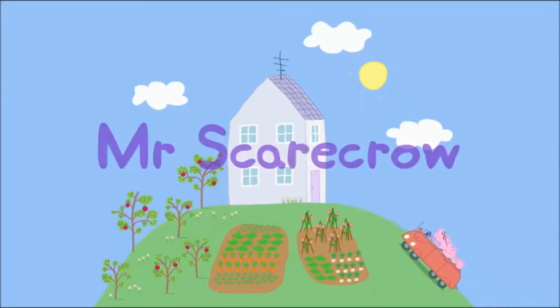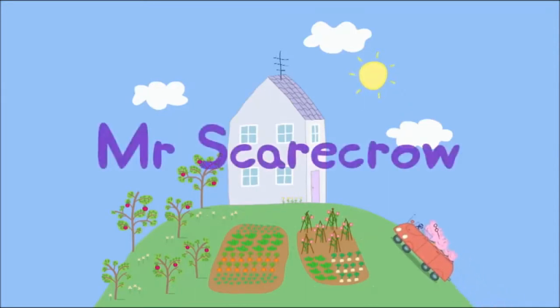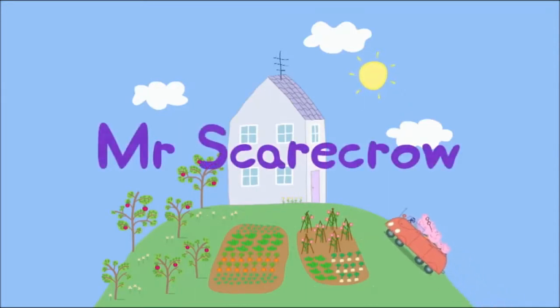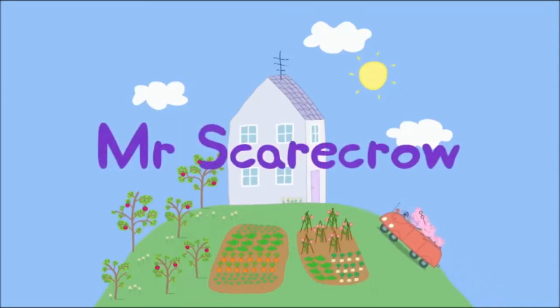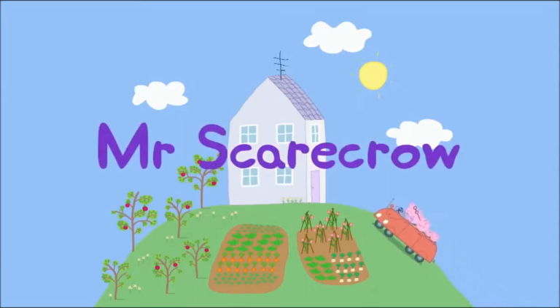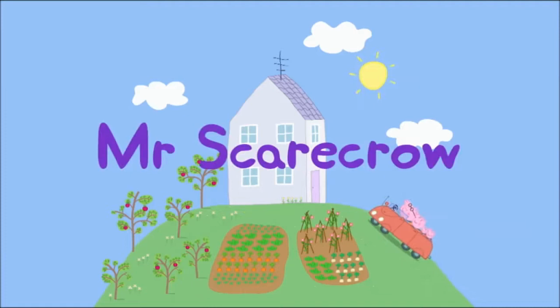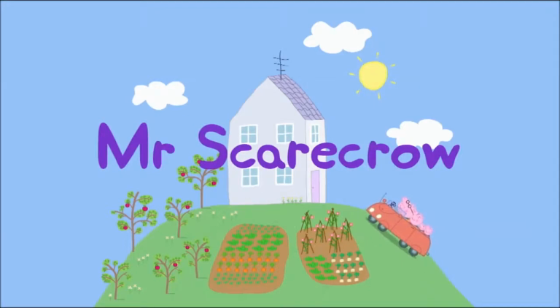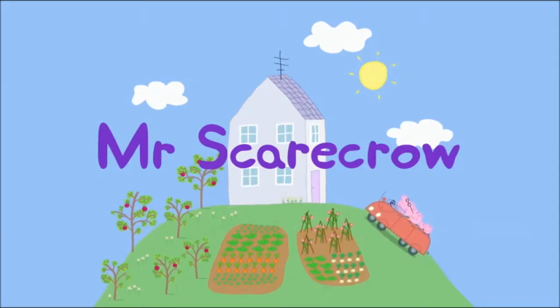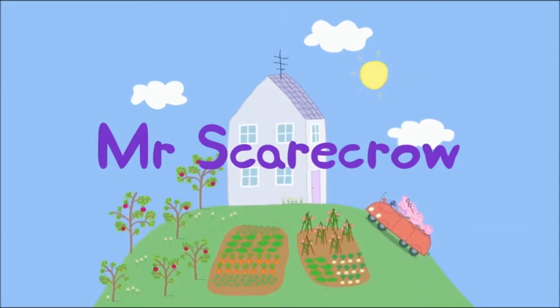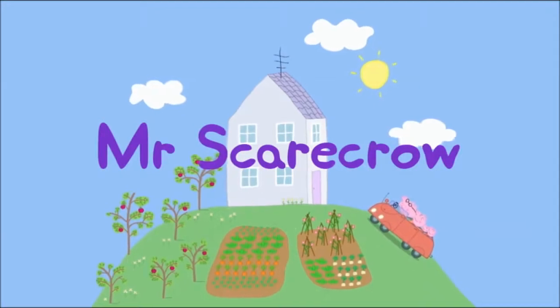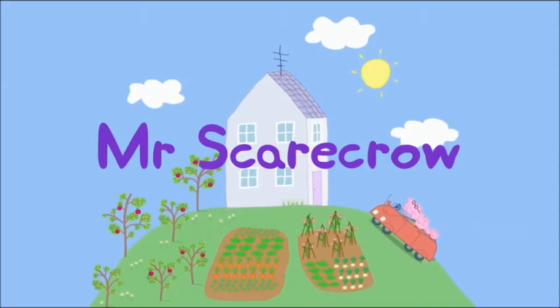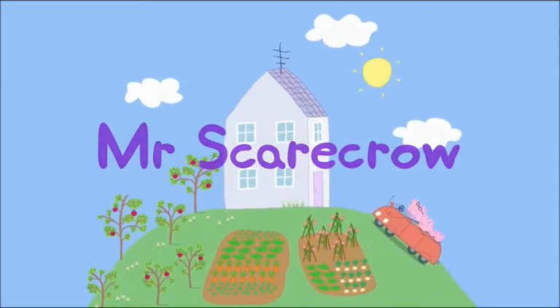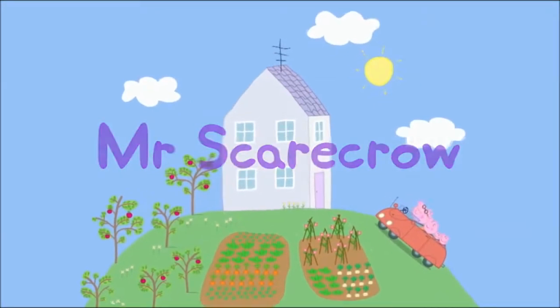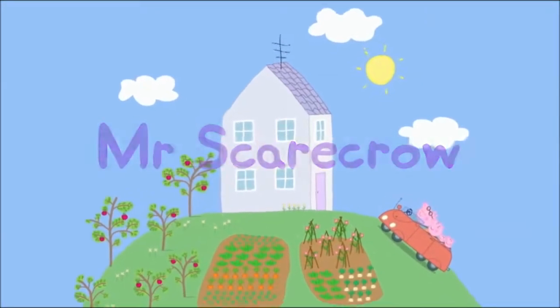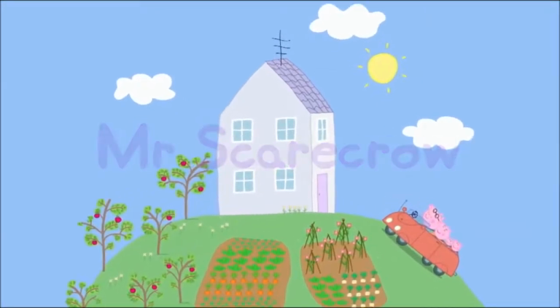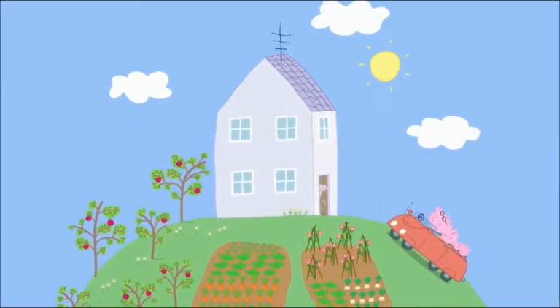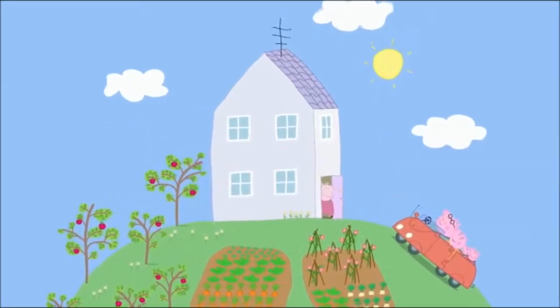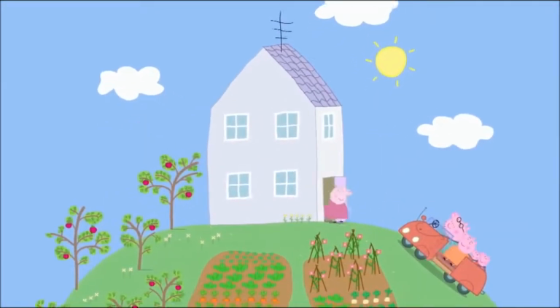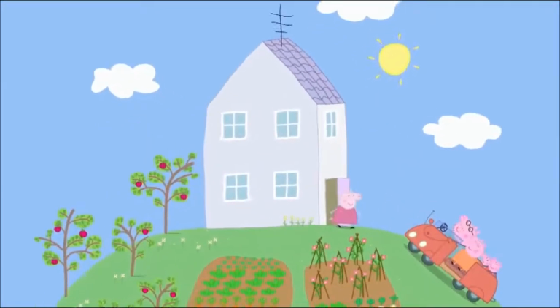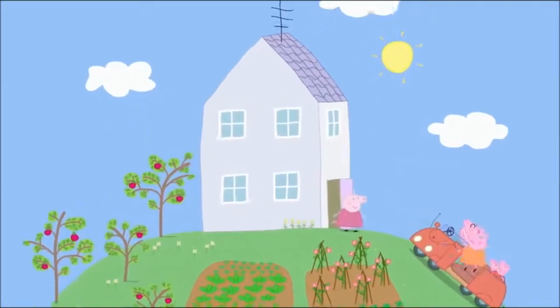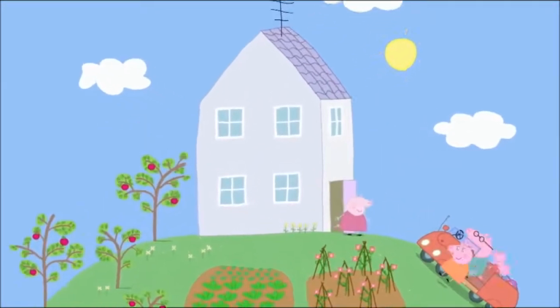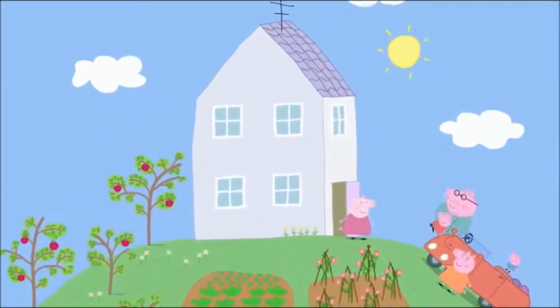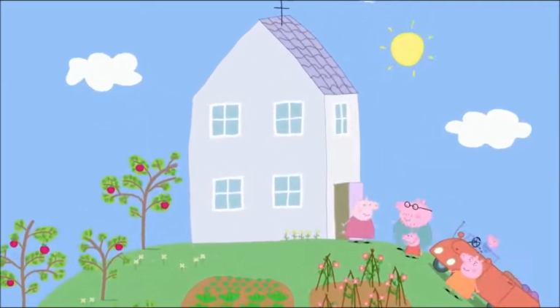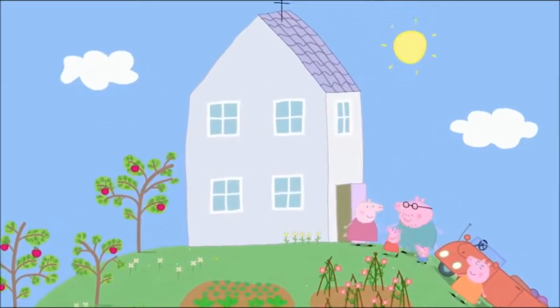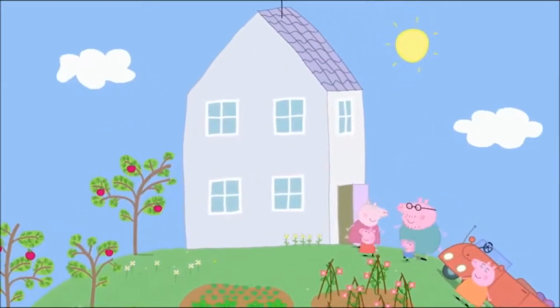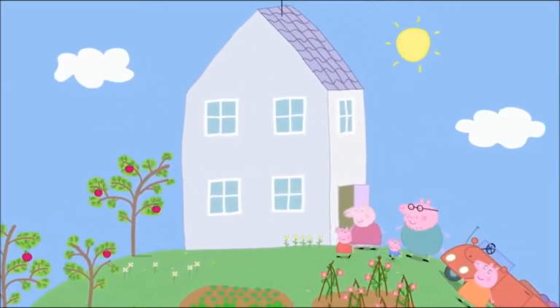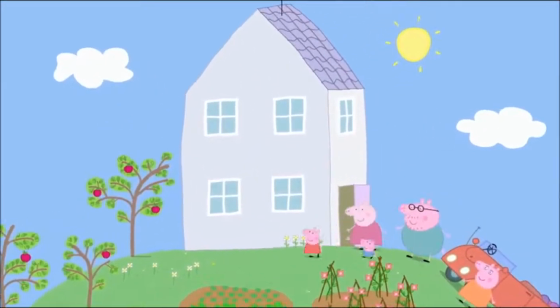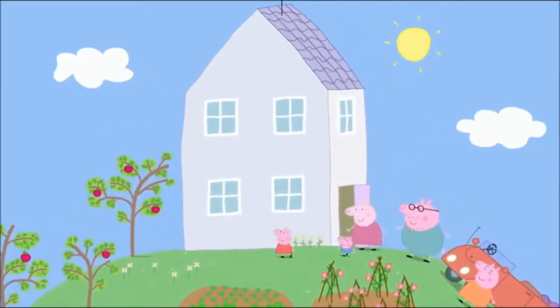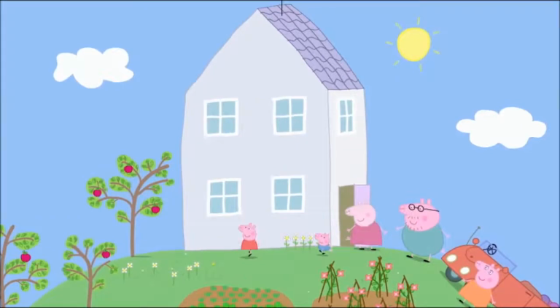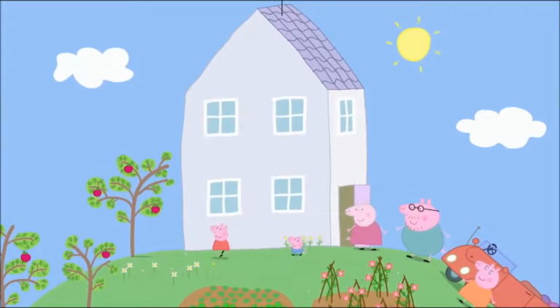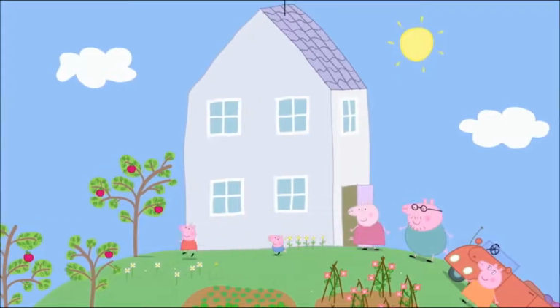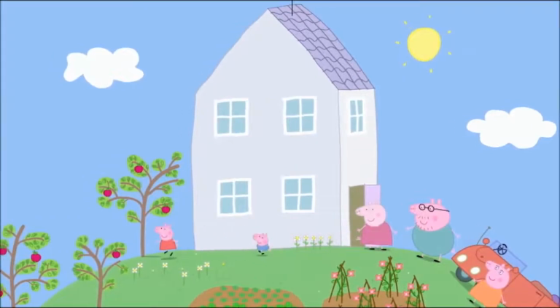Mr. Scarecrow. Peppa and George are playing at Granny and Grandpa Pig's house today.